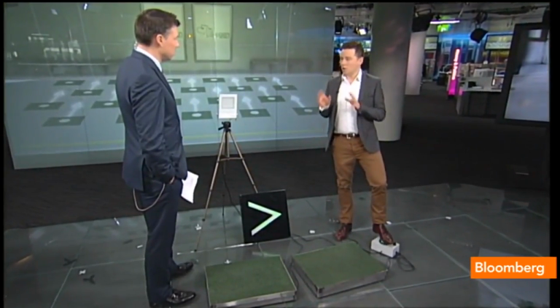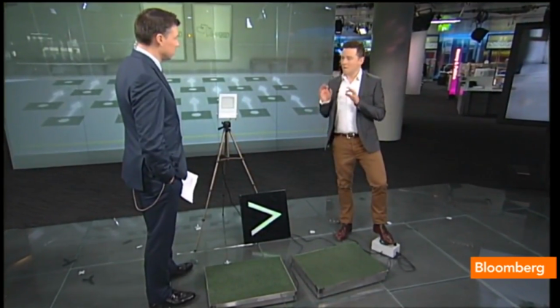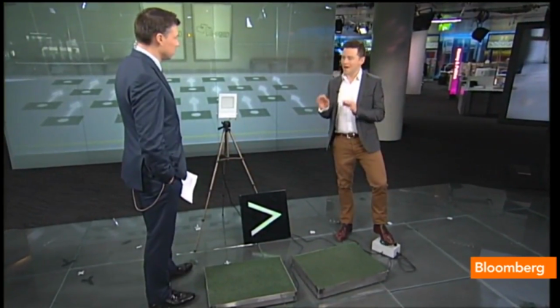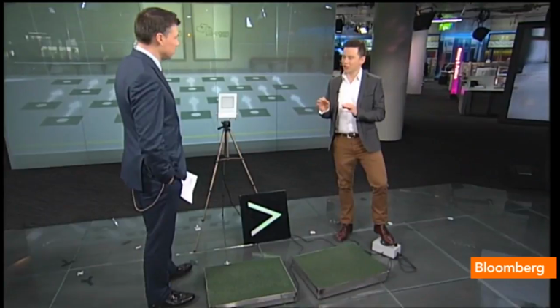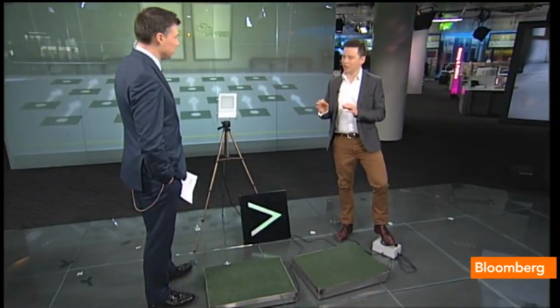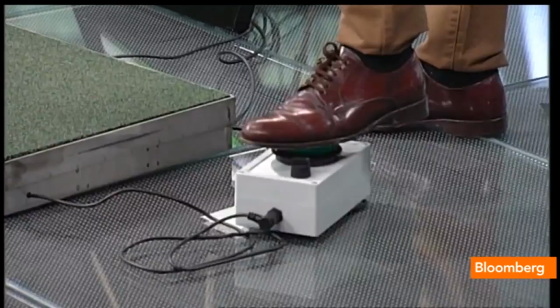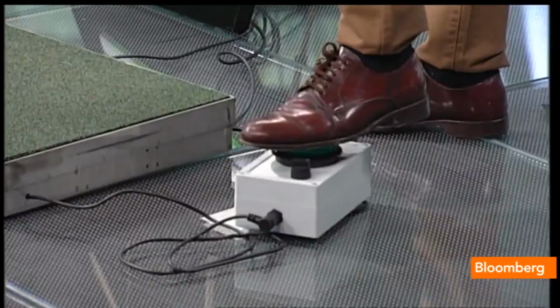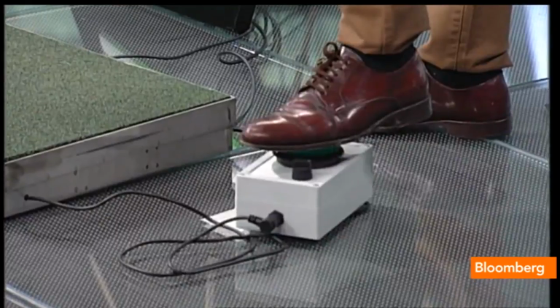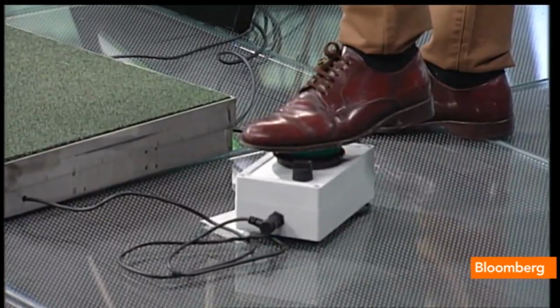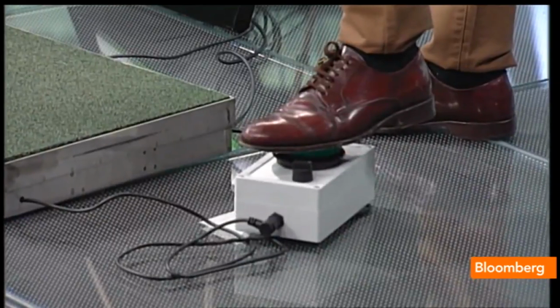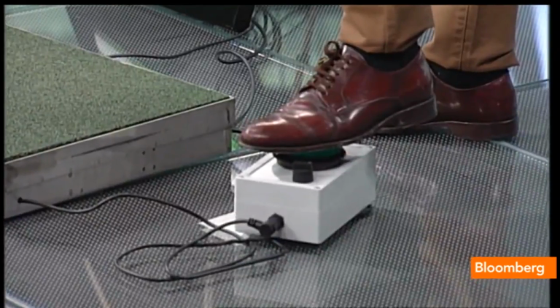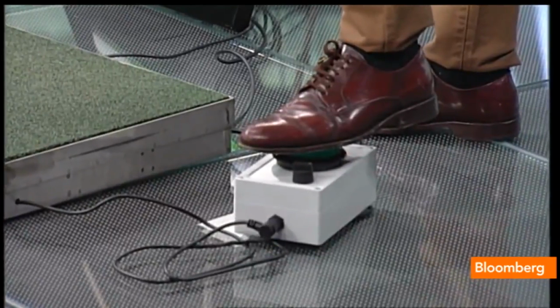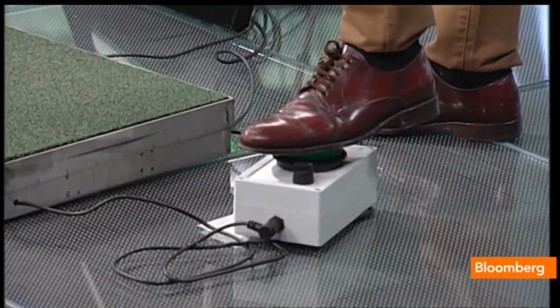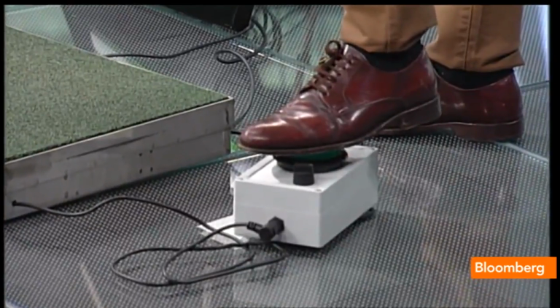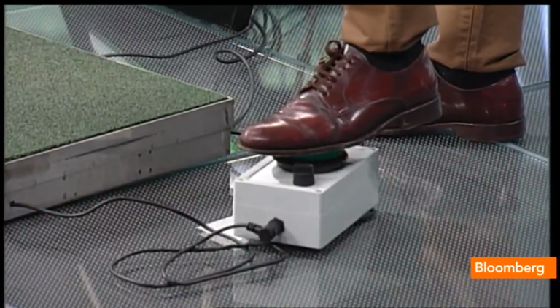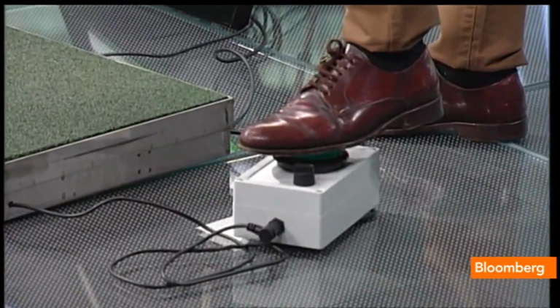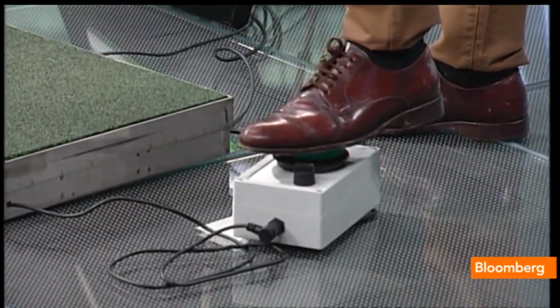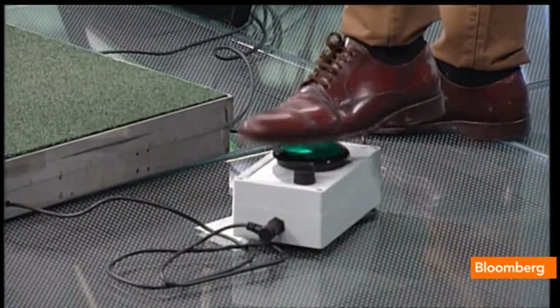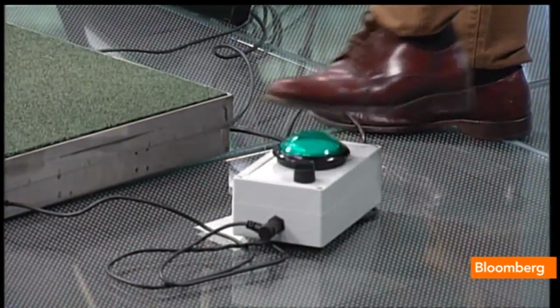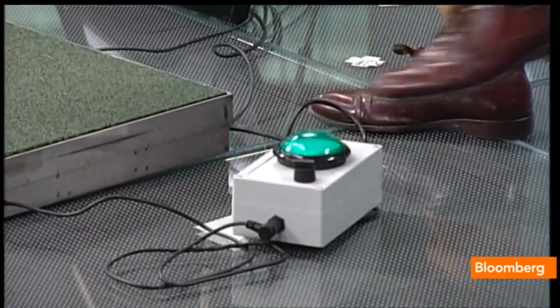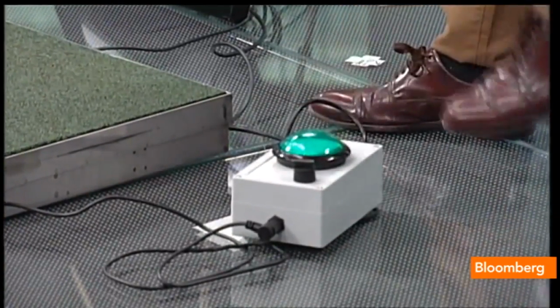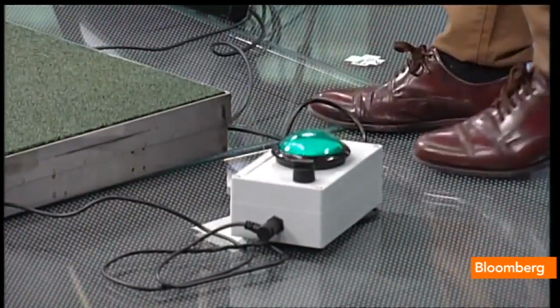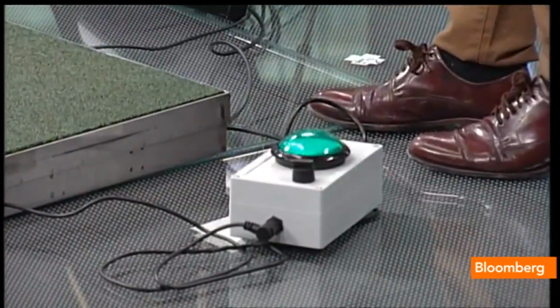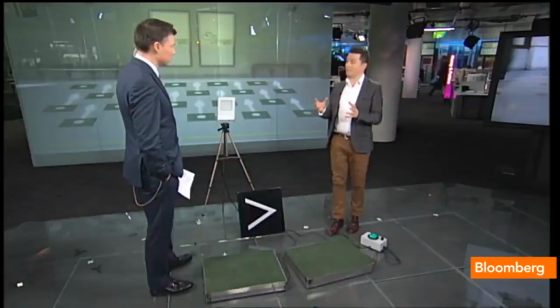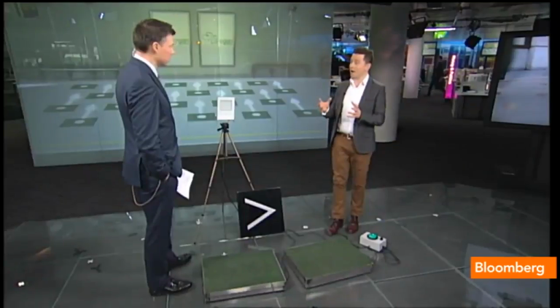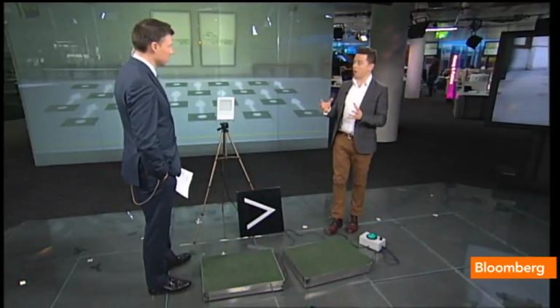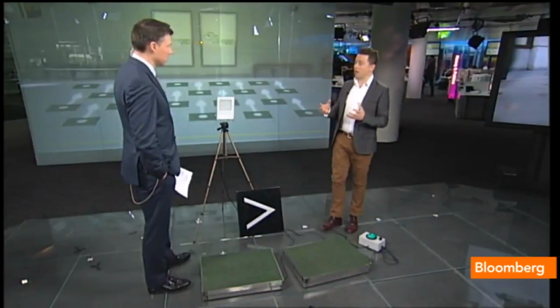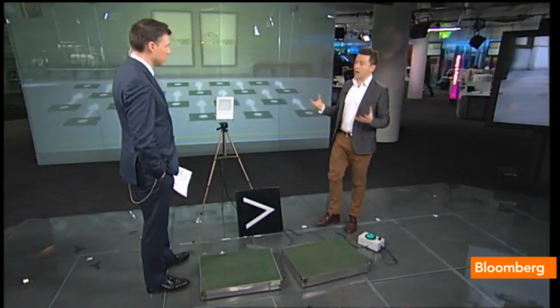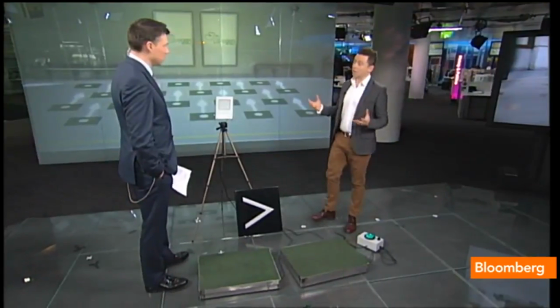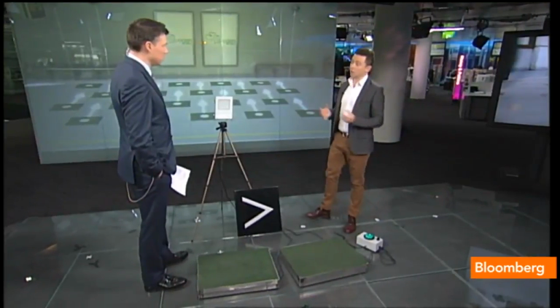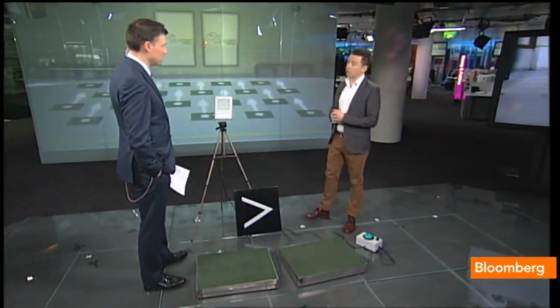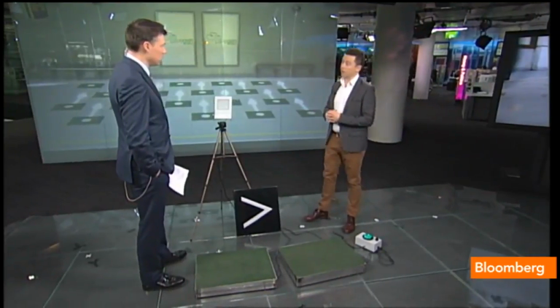Imagine 100,000 people aggregating that power — that's what we're doing.